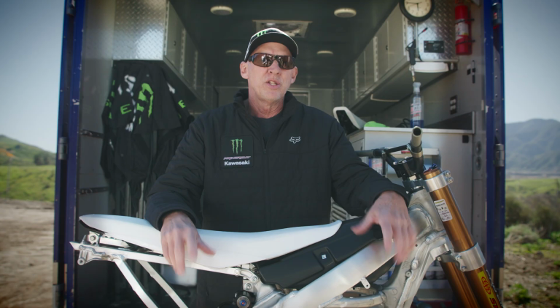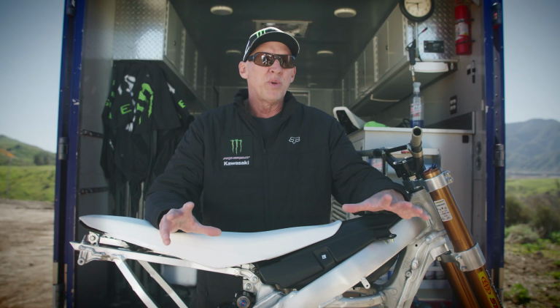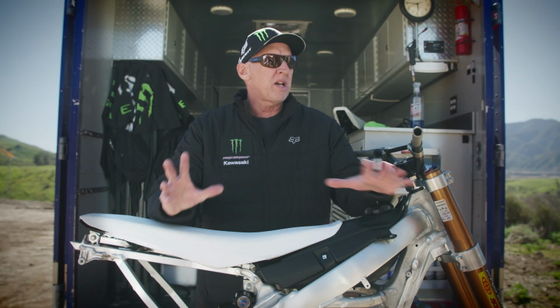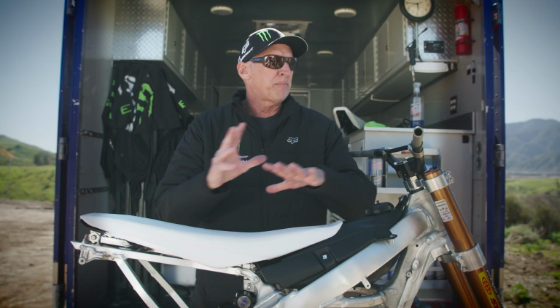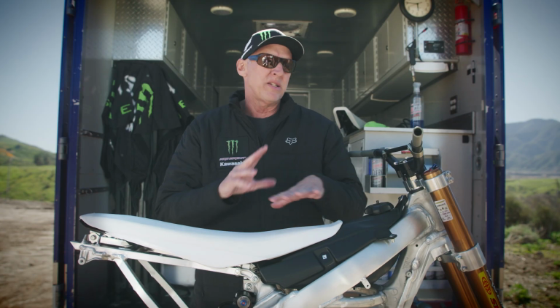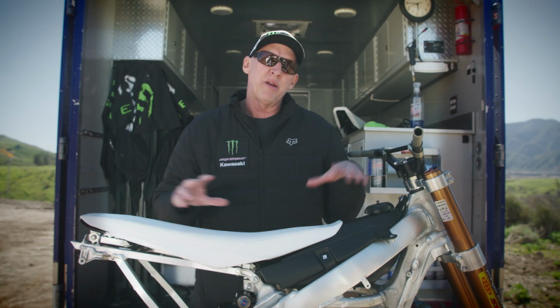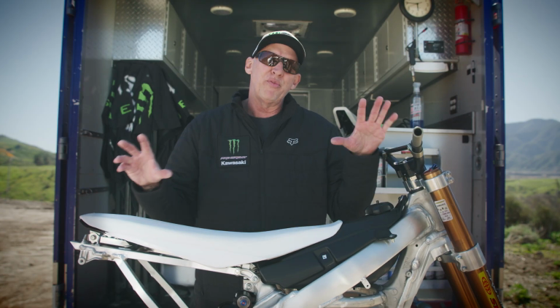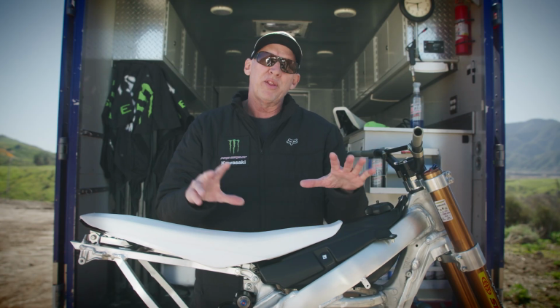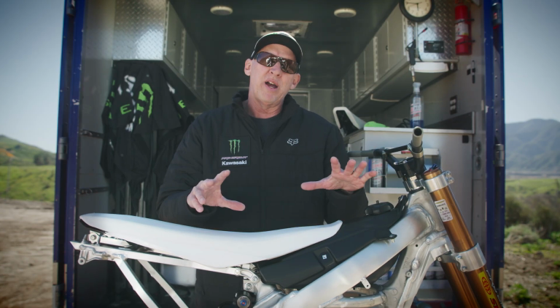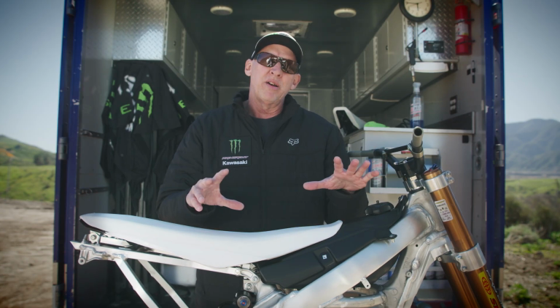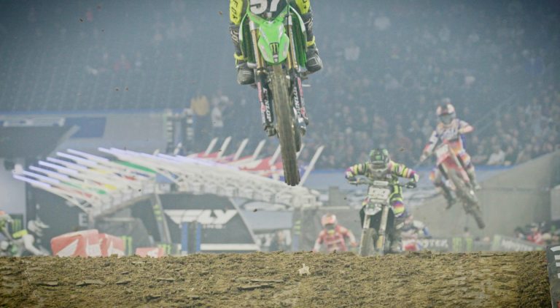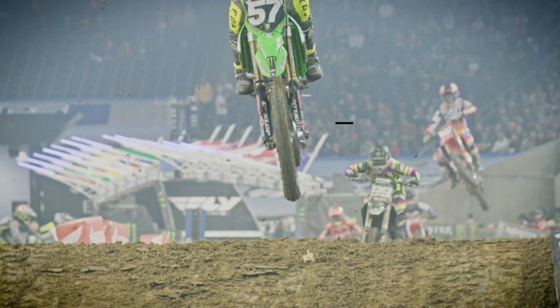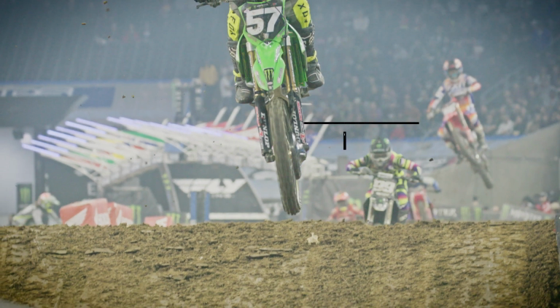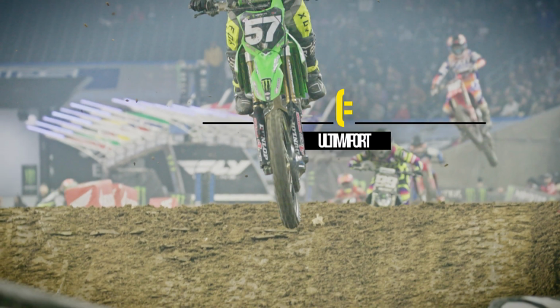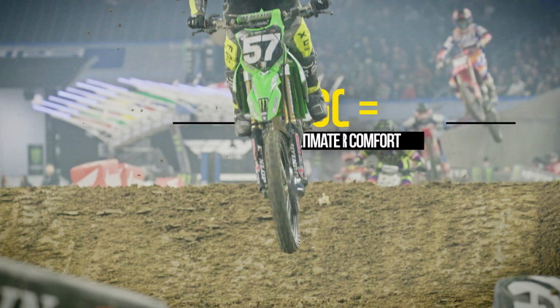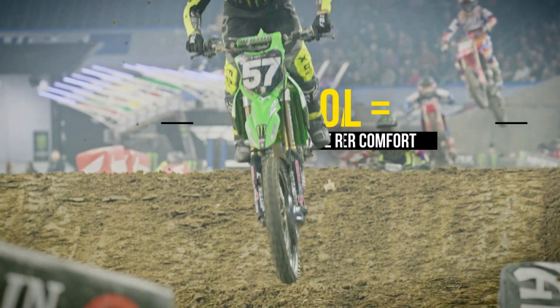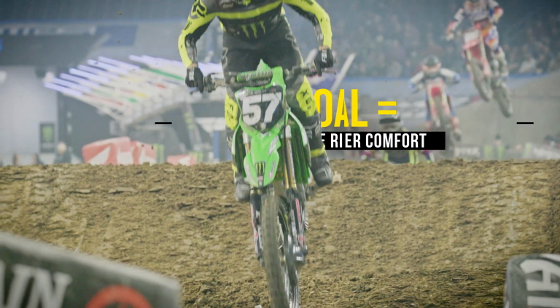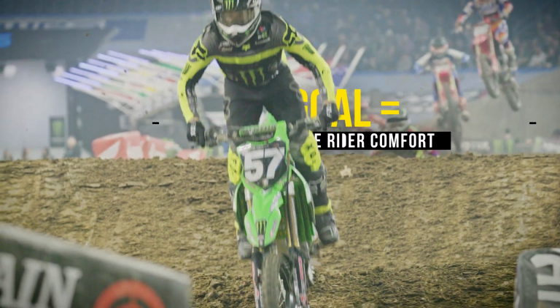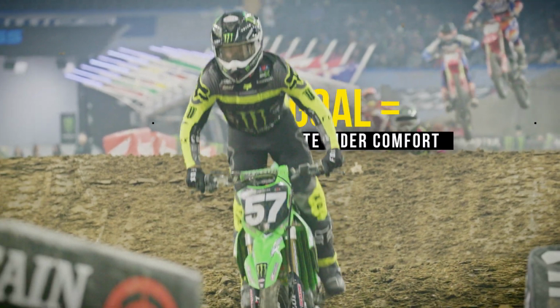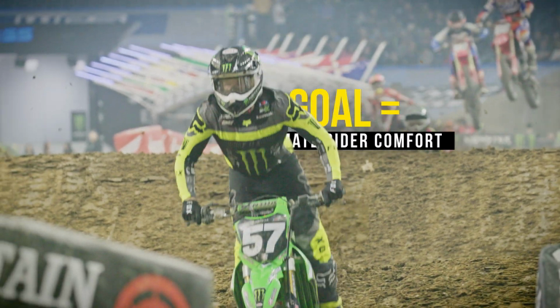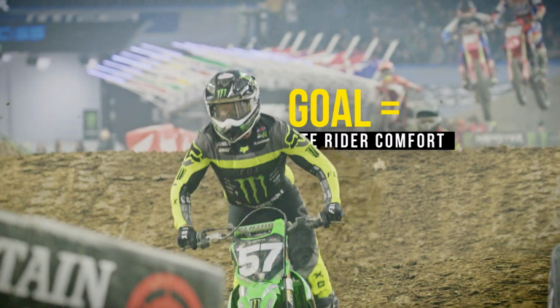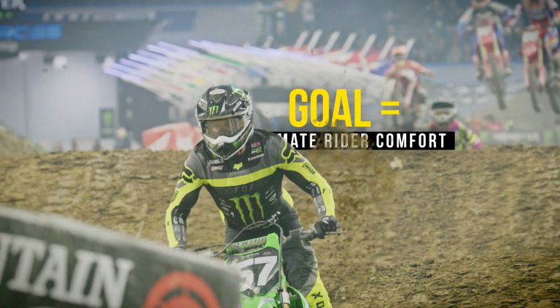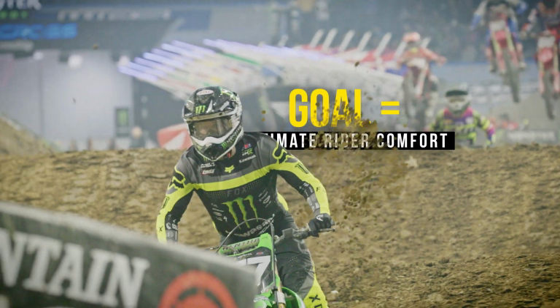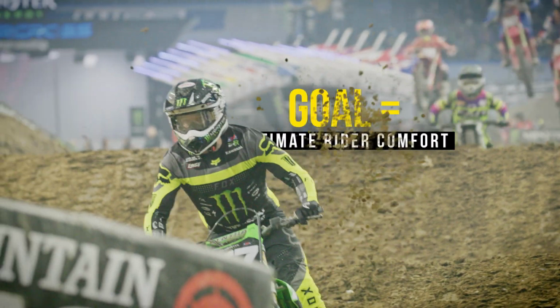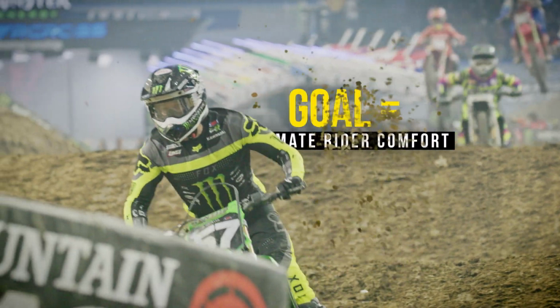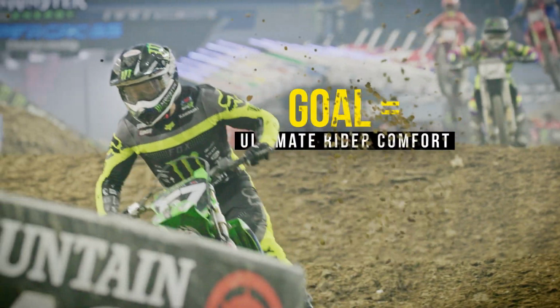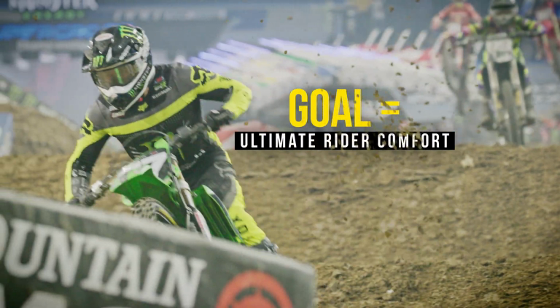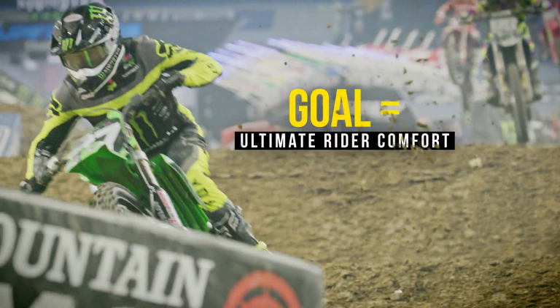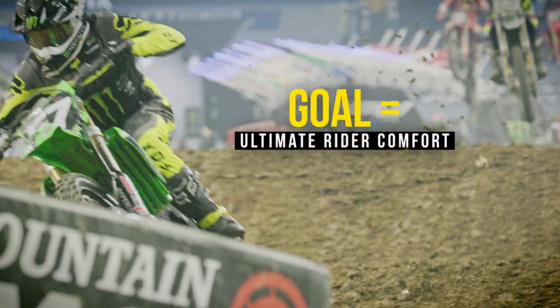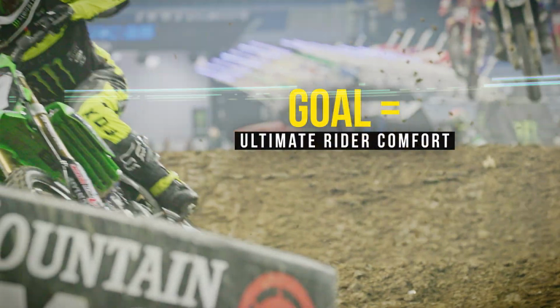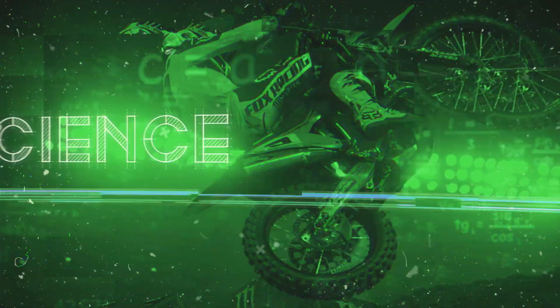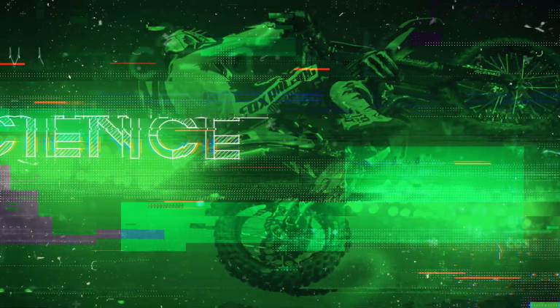So when this cockpit is set up perfectly, the rider is gonna feel like the pilot of a fighter jet — very comfortable, and can do anything he wants to with this bike.